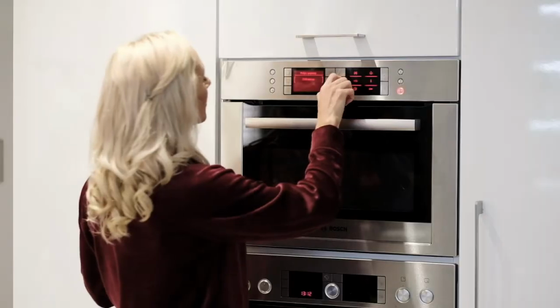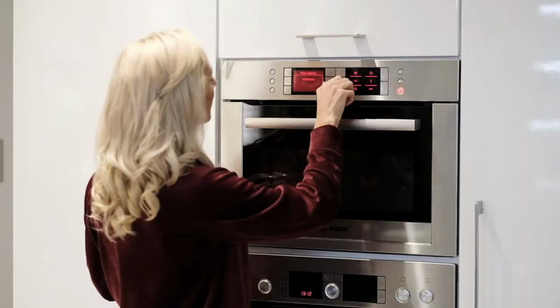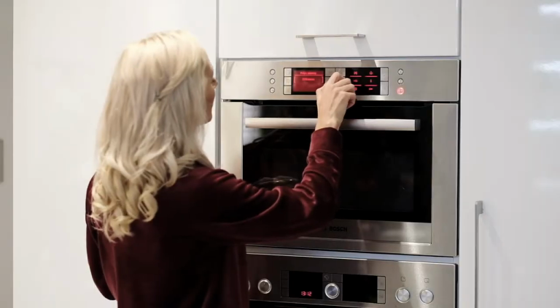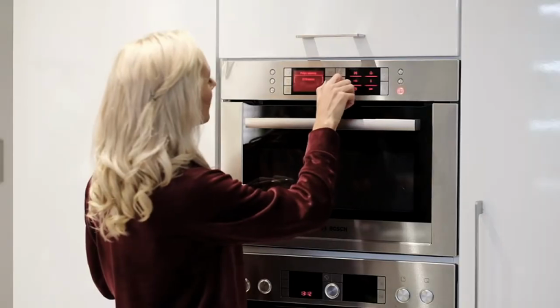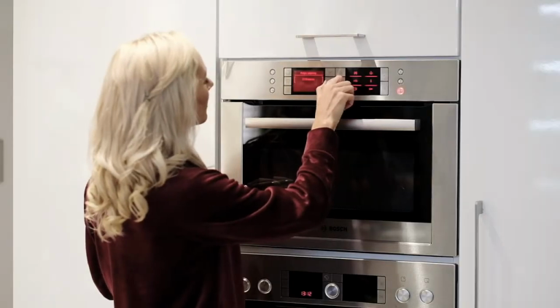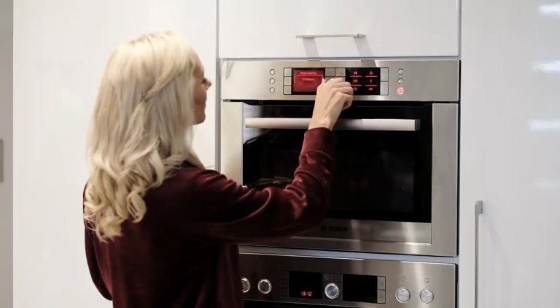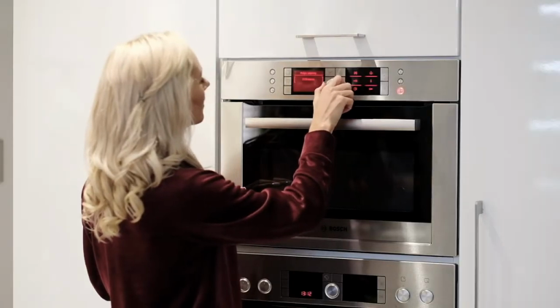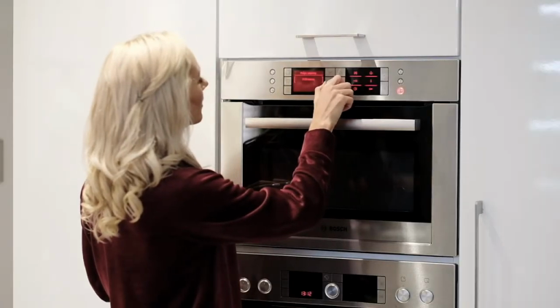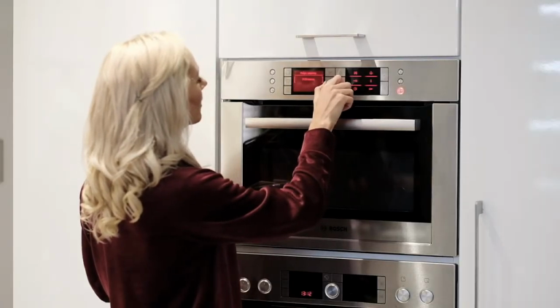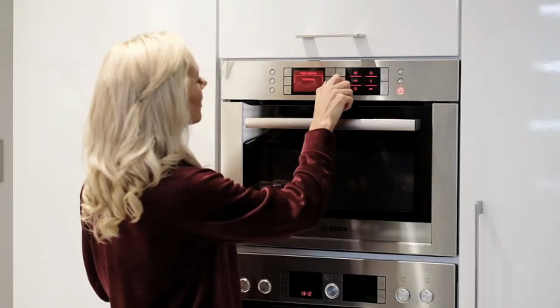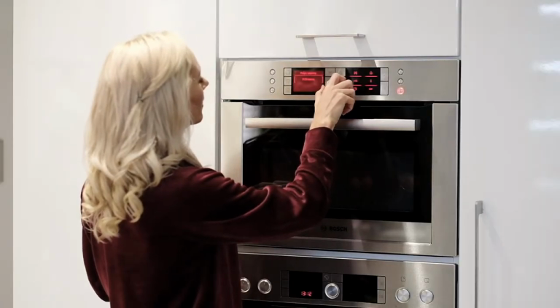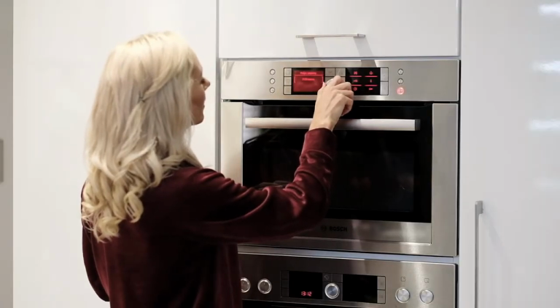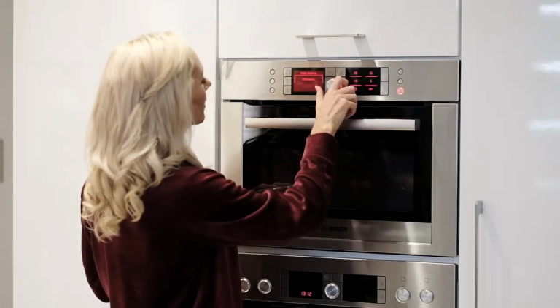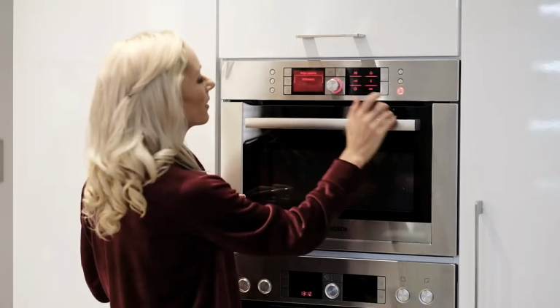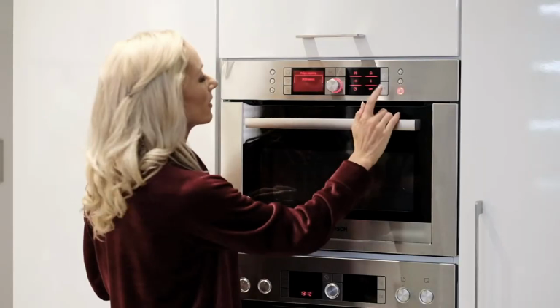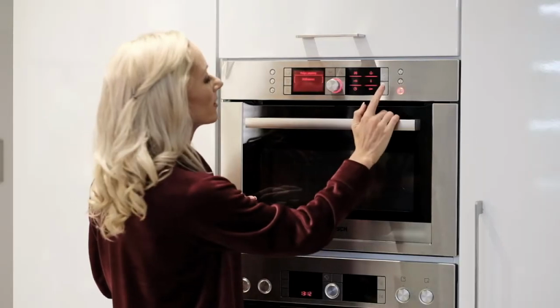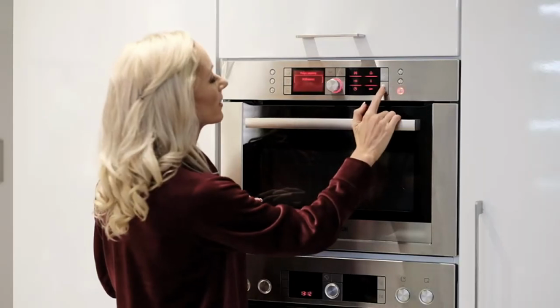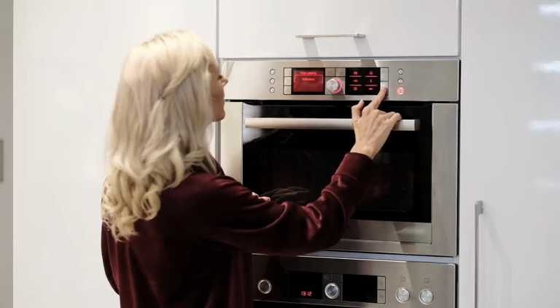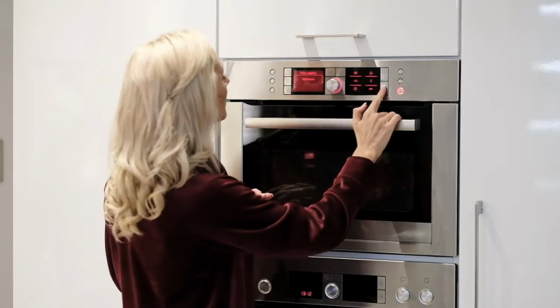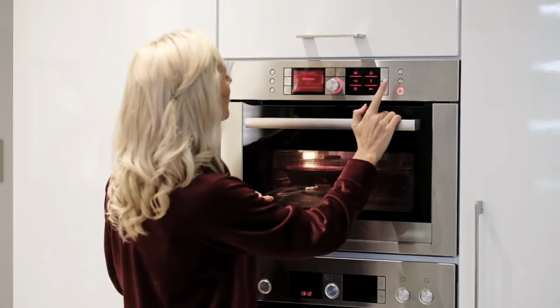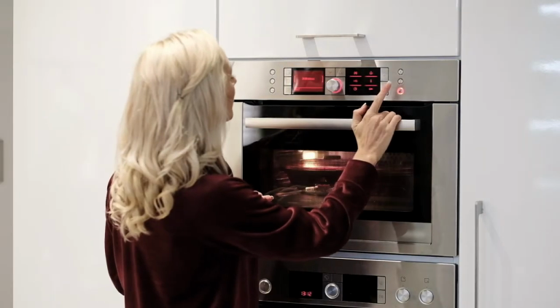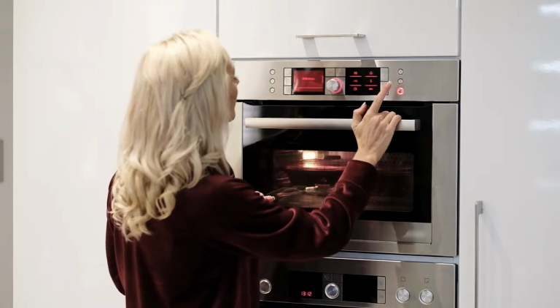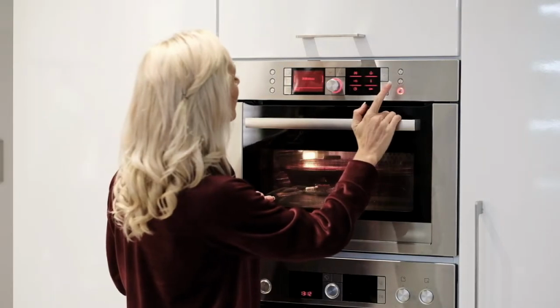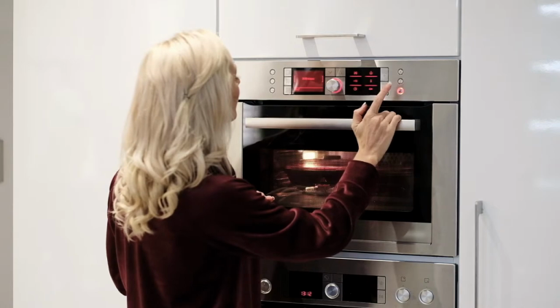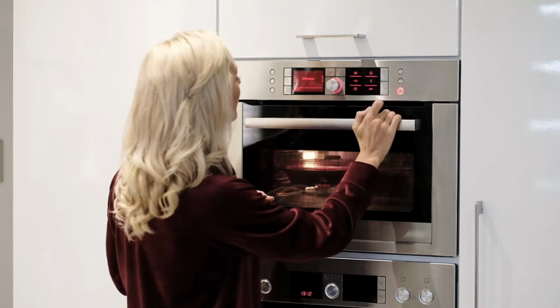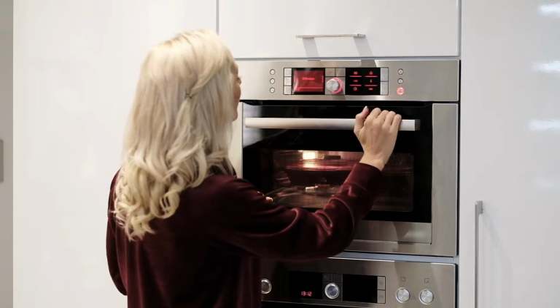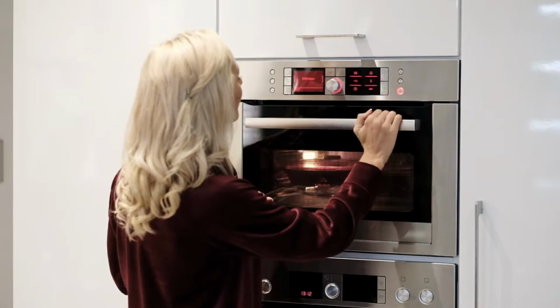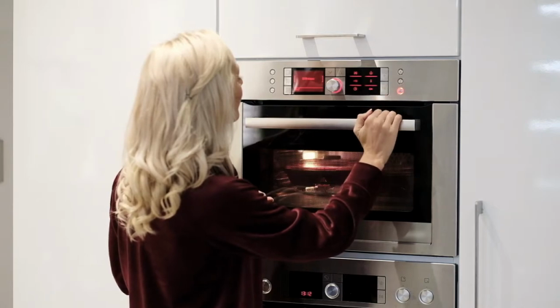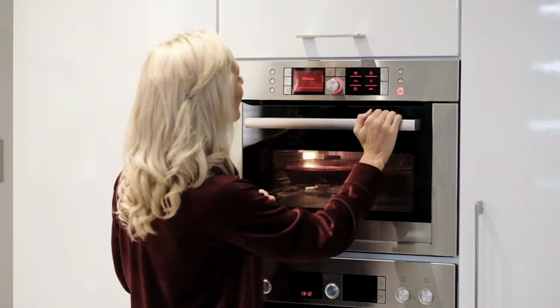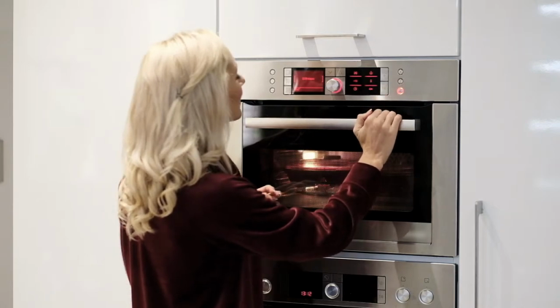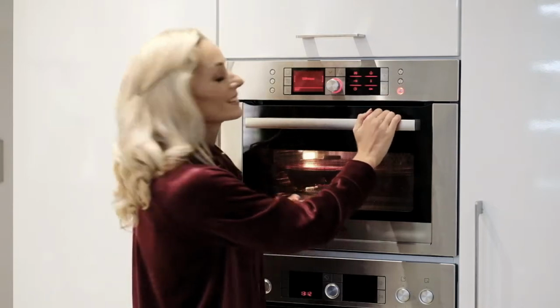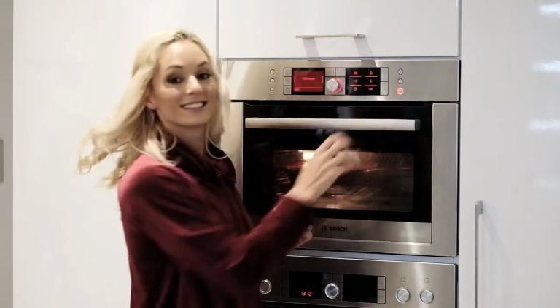This could be anywhere between one and three minutes. Cook a little longer and leave out to cool if you'd like crispier slices.